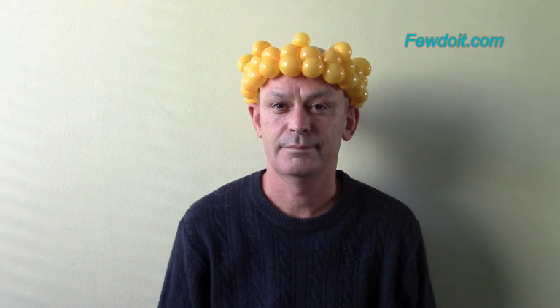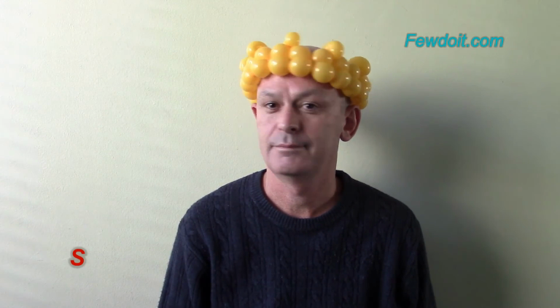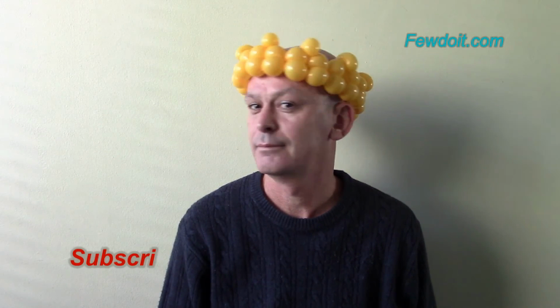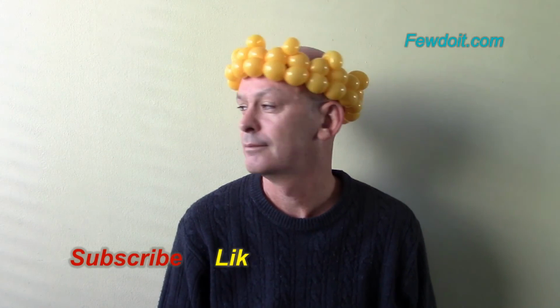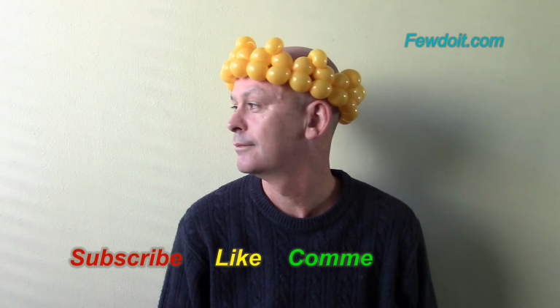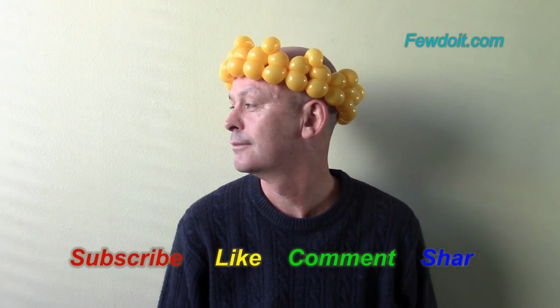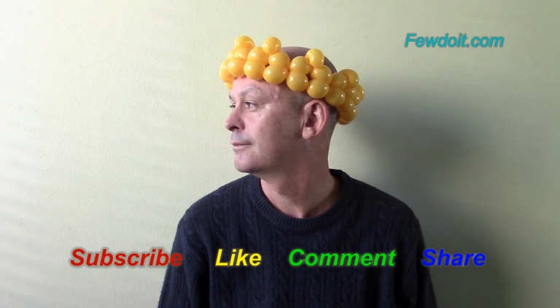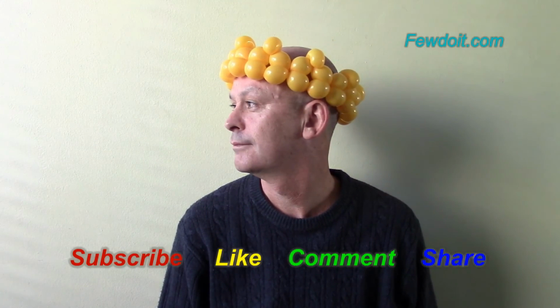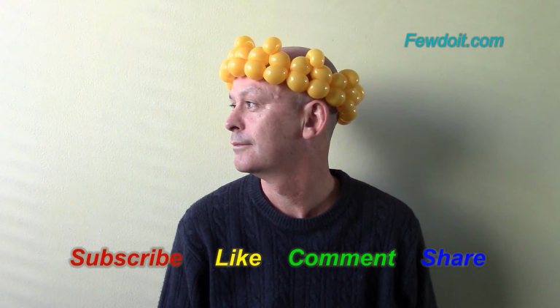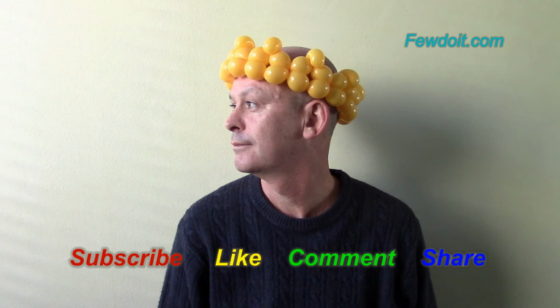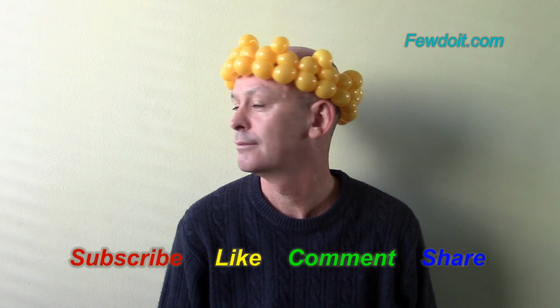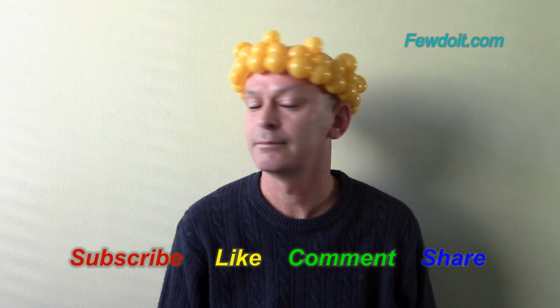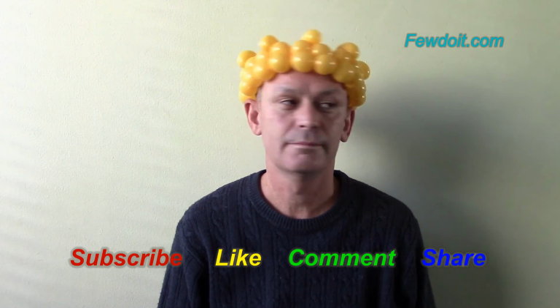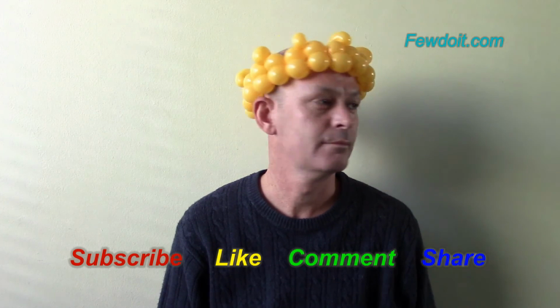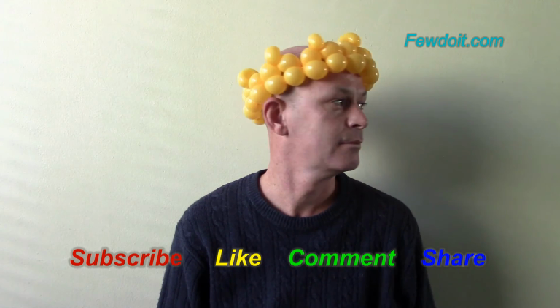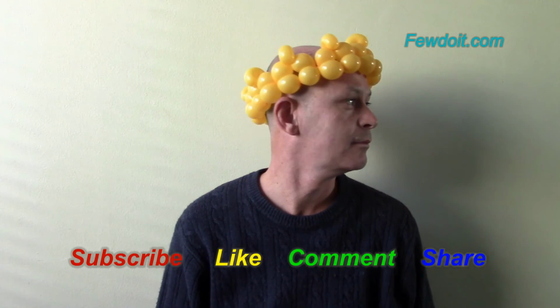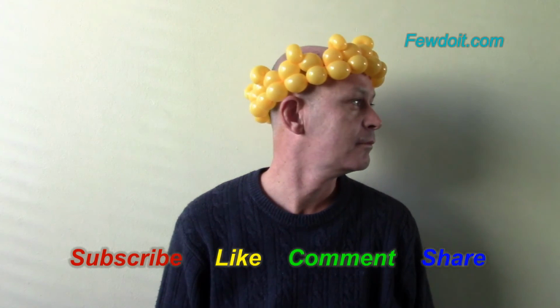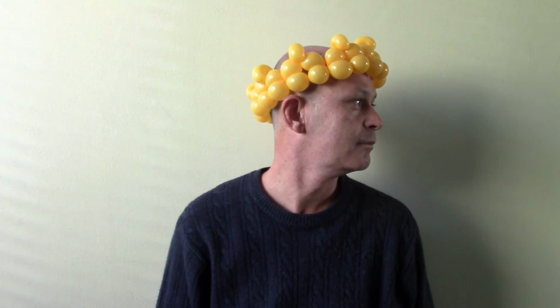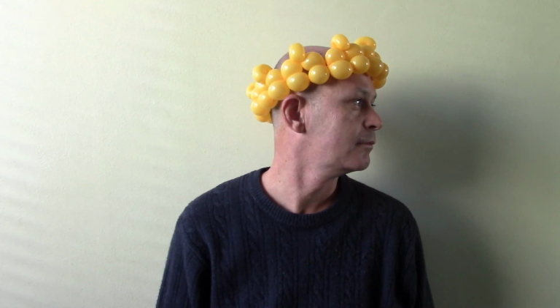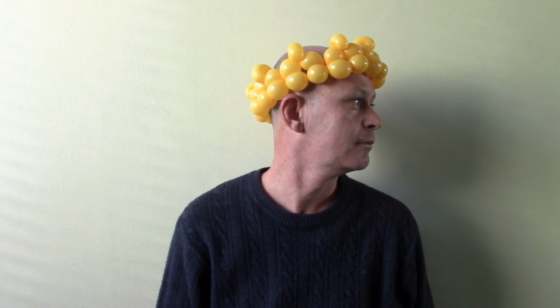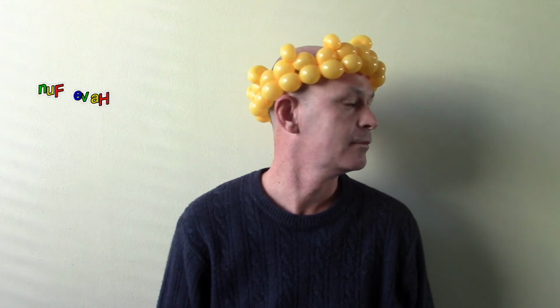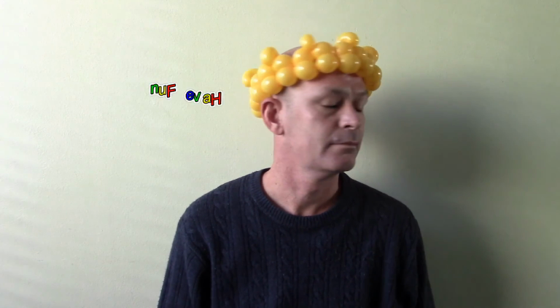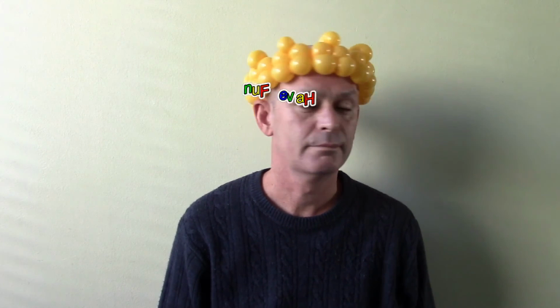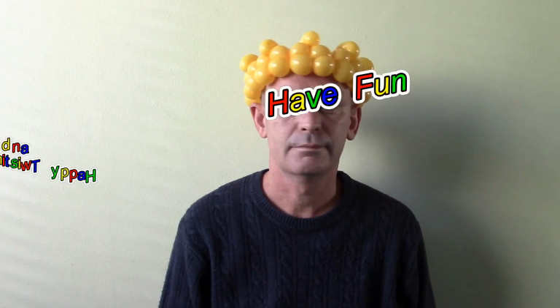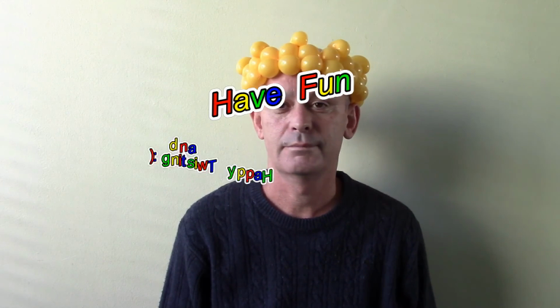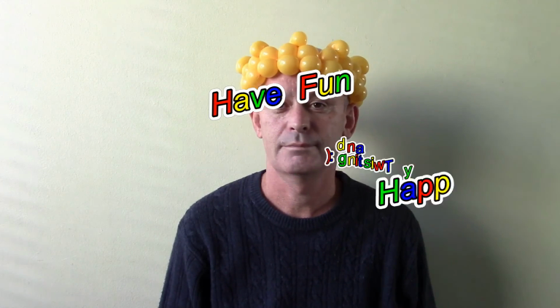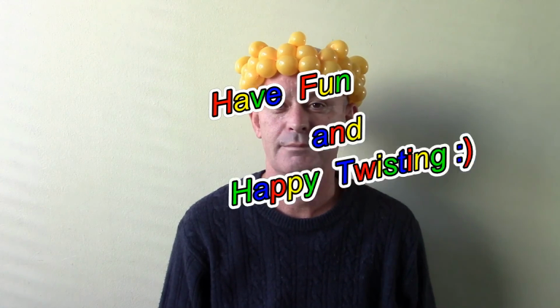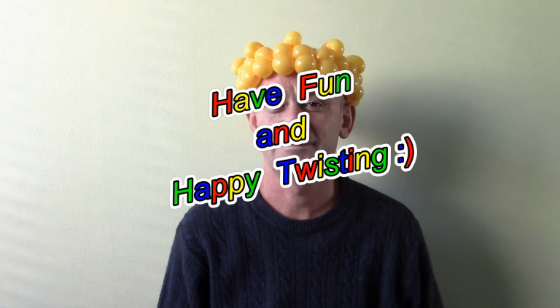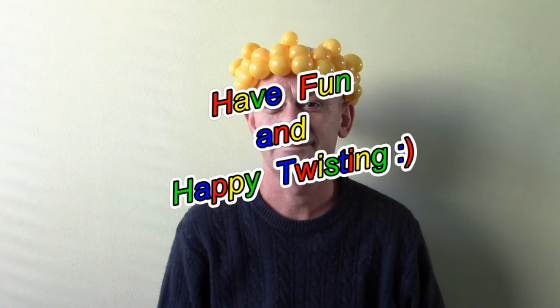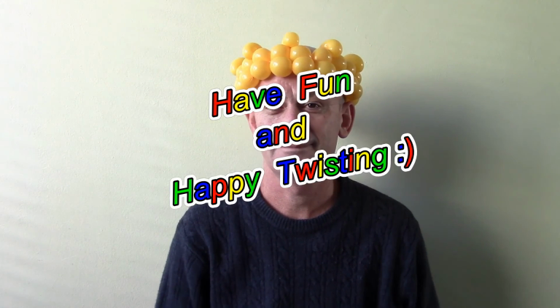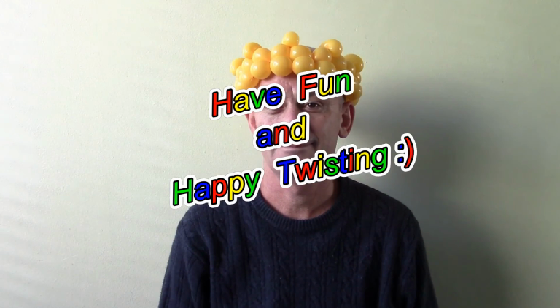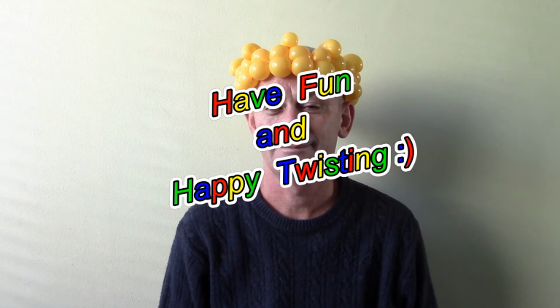Subscribe to my video channel, leave comments, like the video, share it with your friends. Have fun and happy twisting!